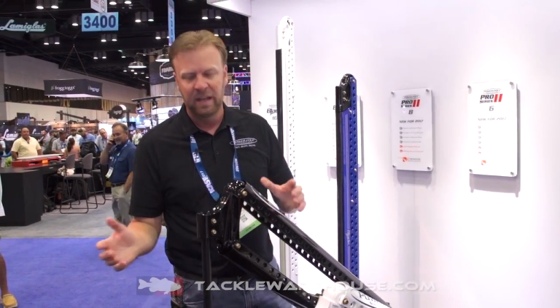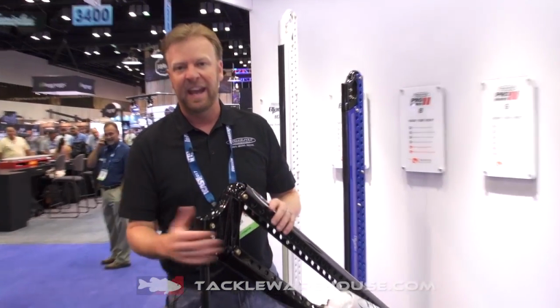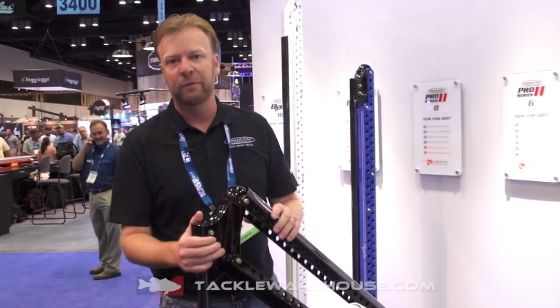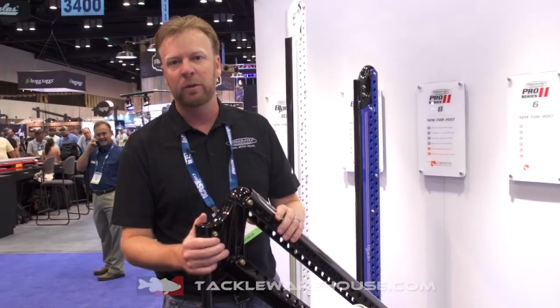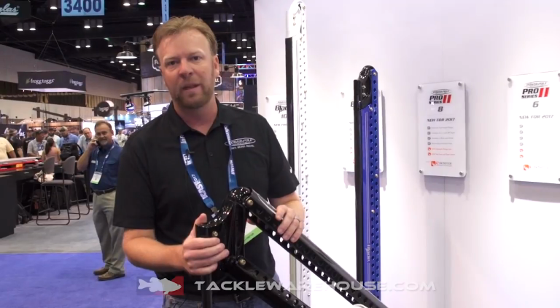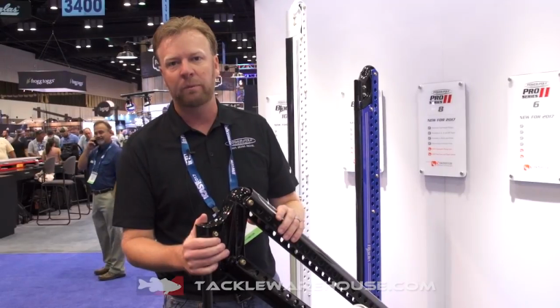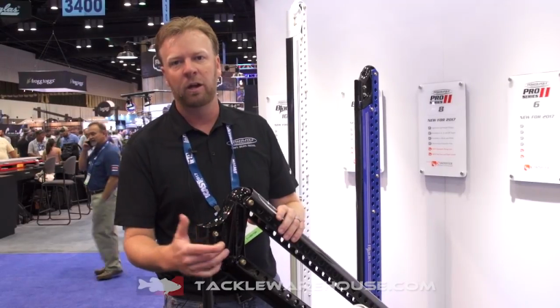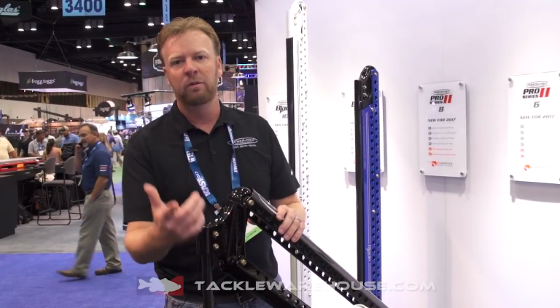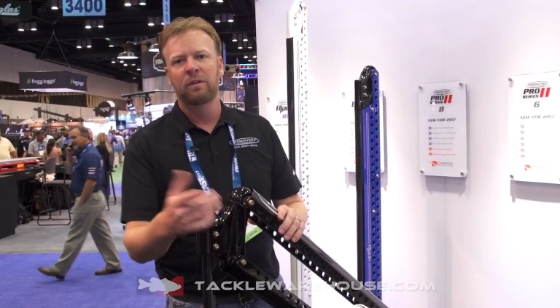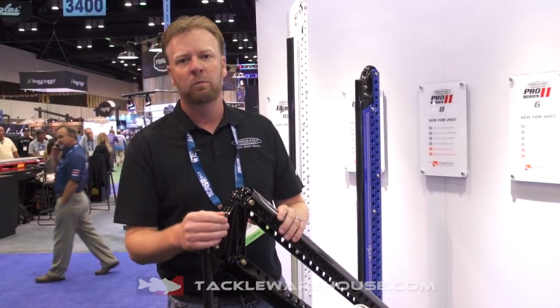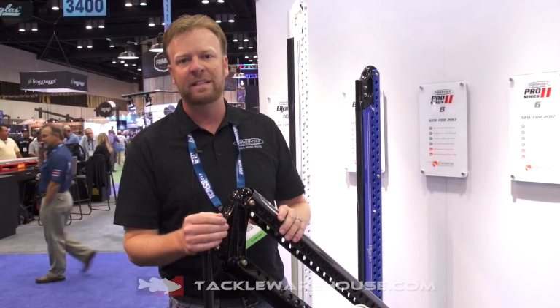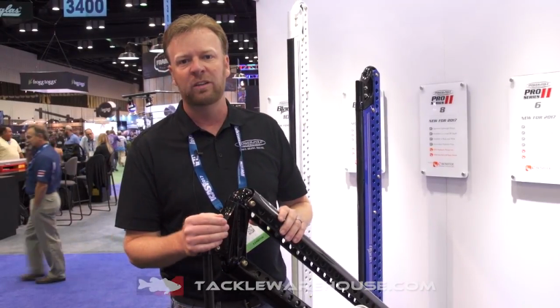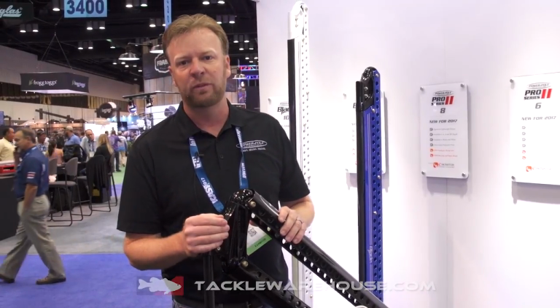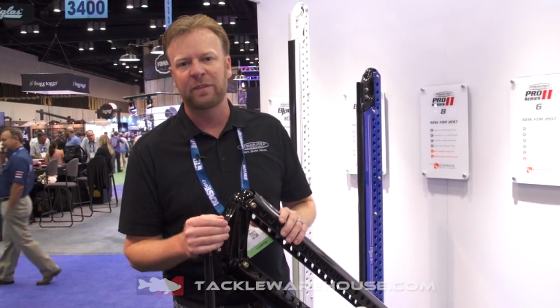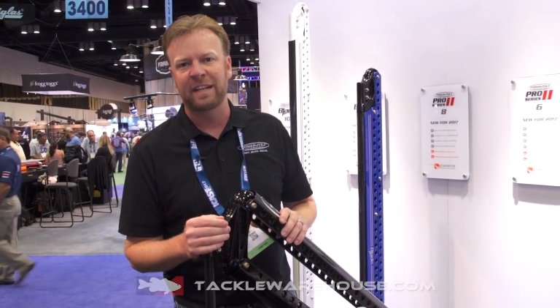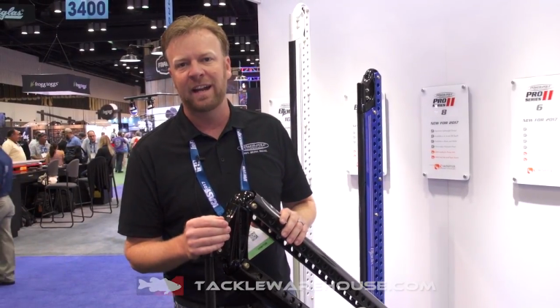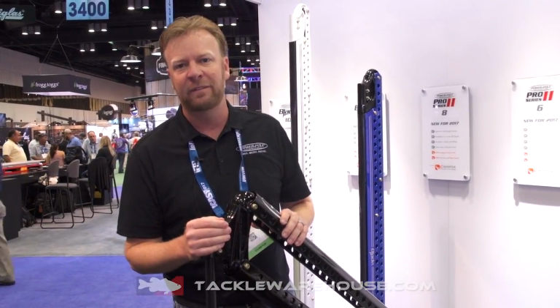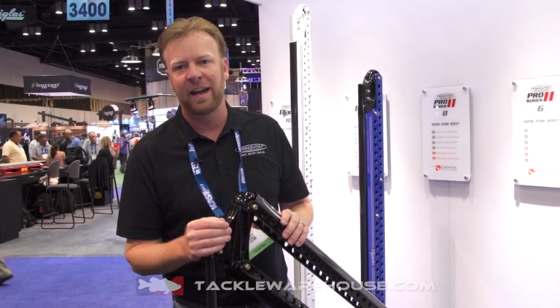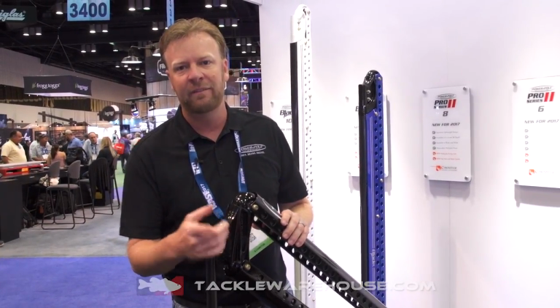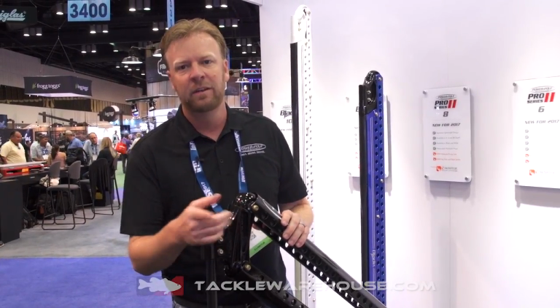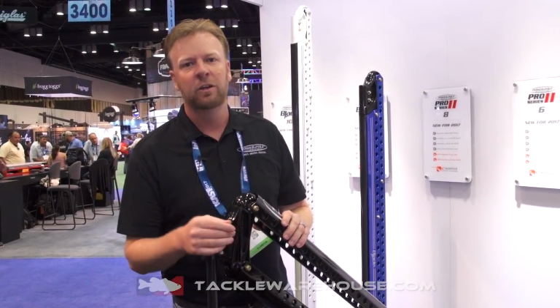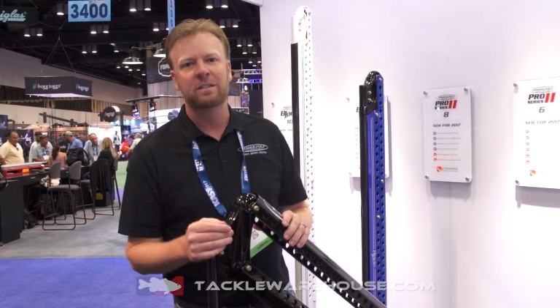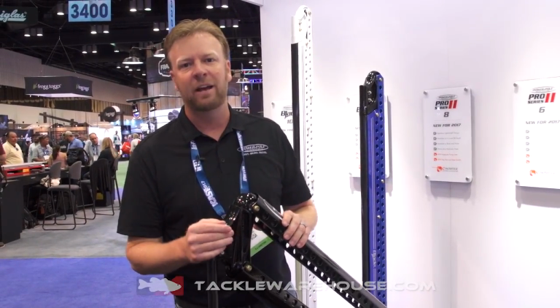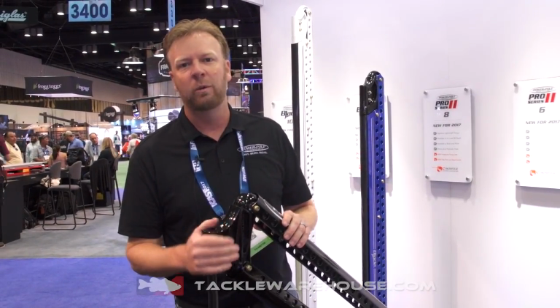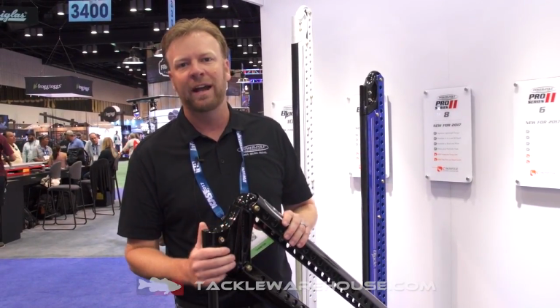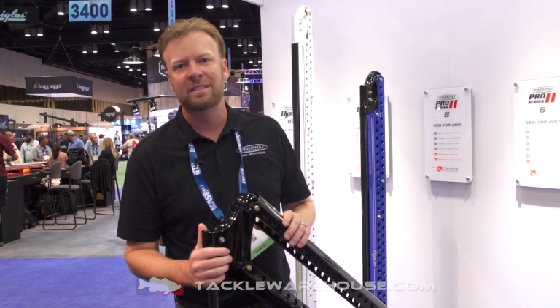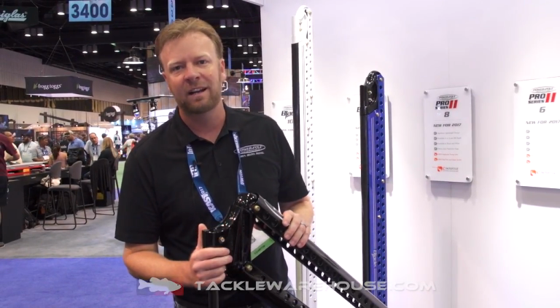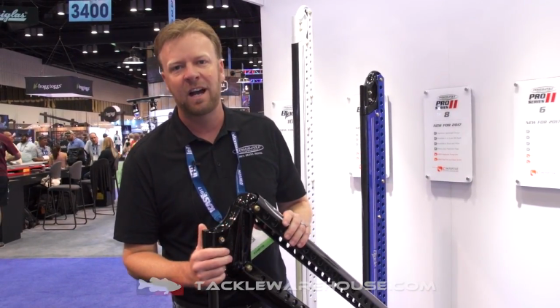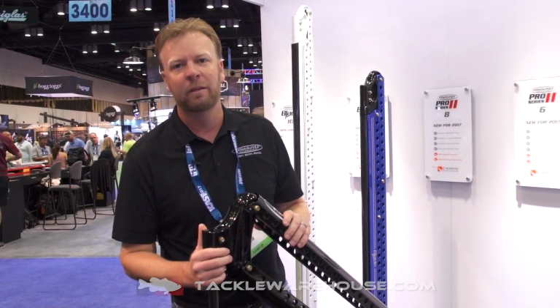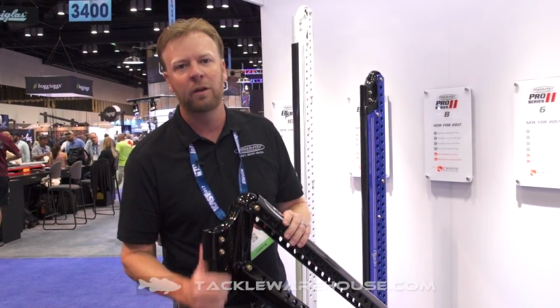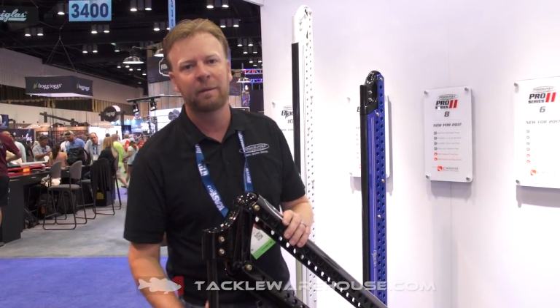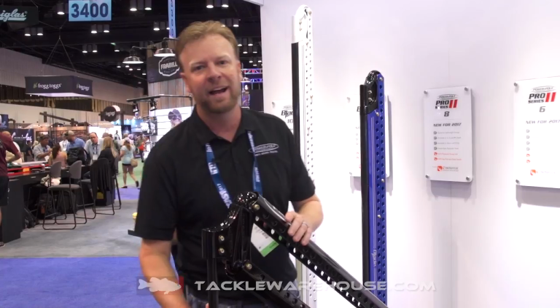The 8' Black Pro retails for $15.95. Go to TackleWarehouse.com and load up guys.